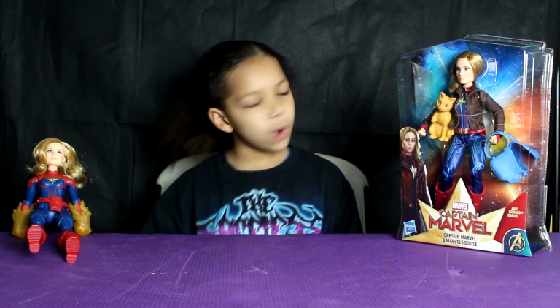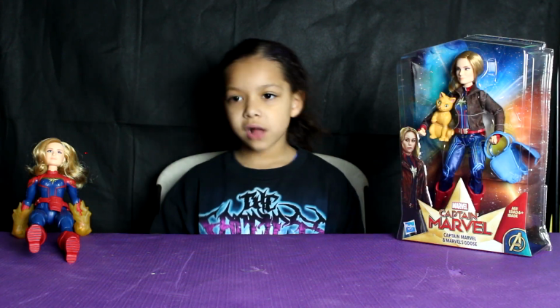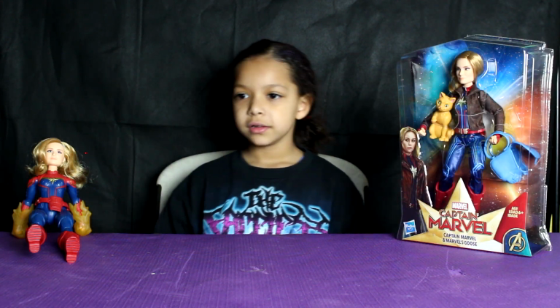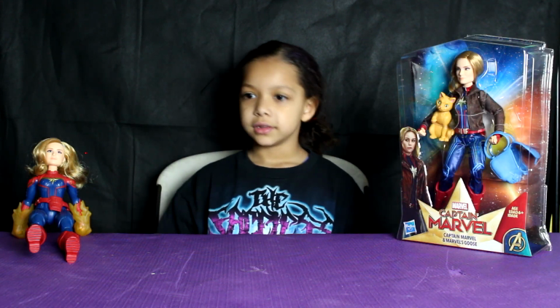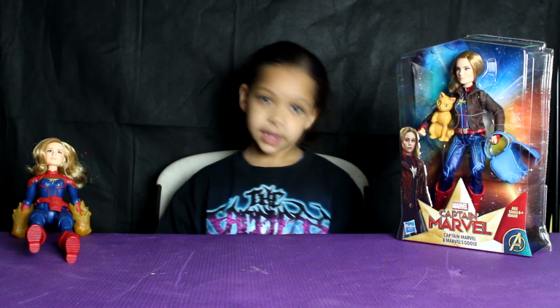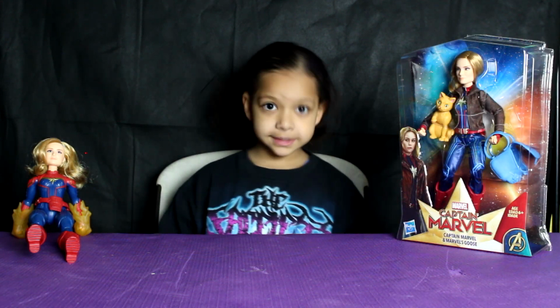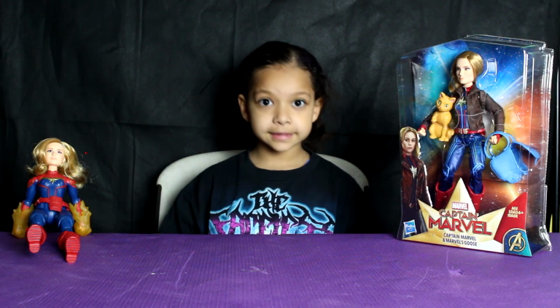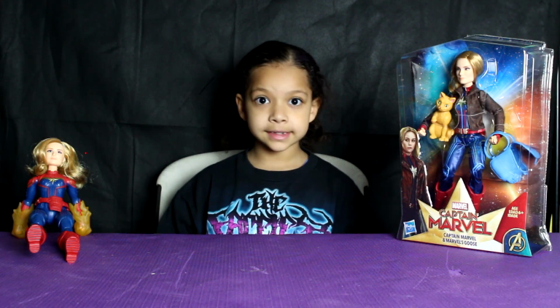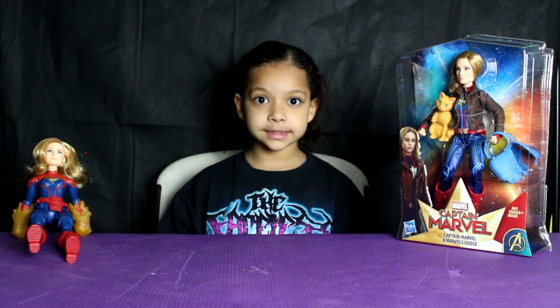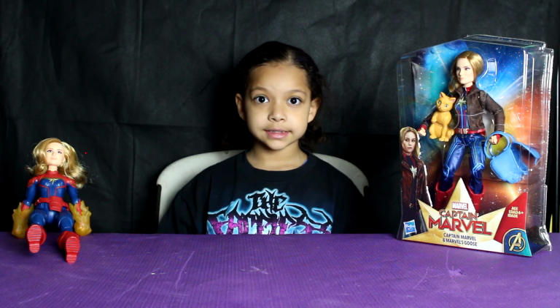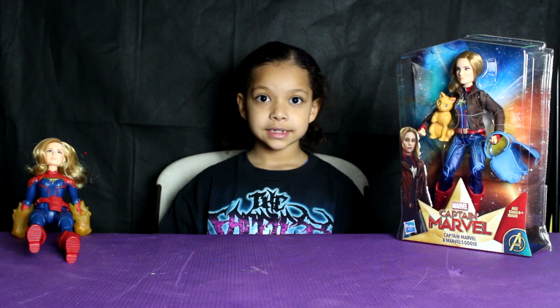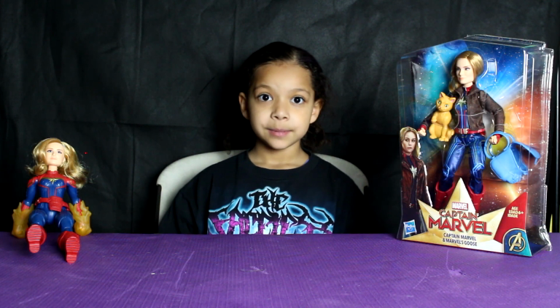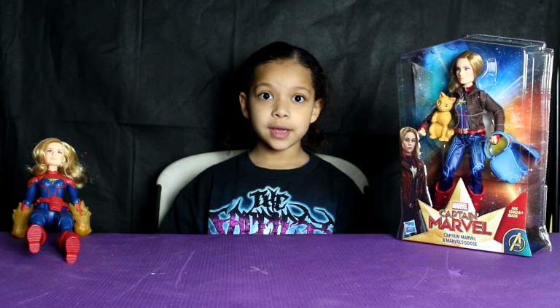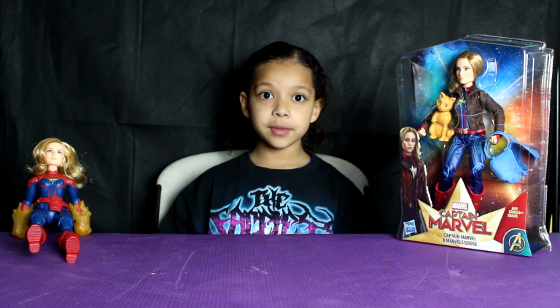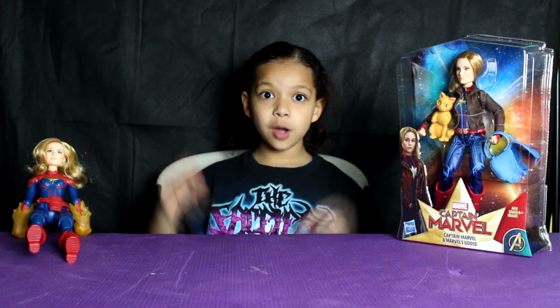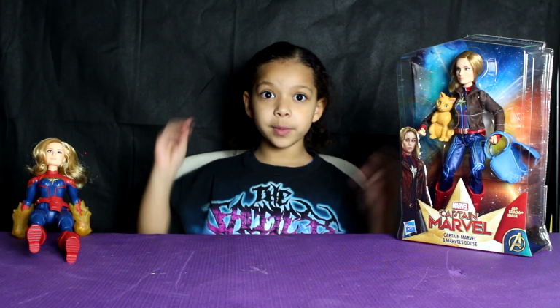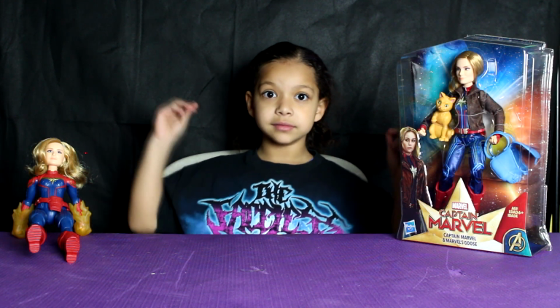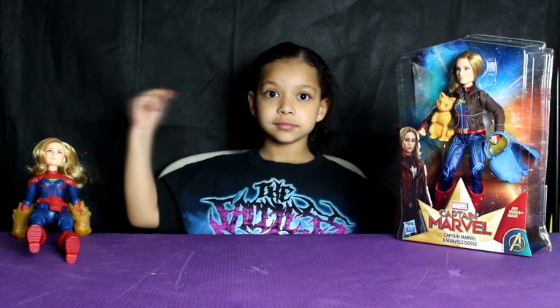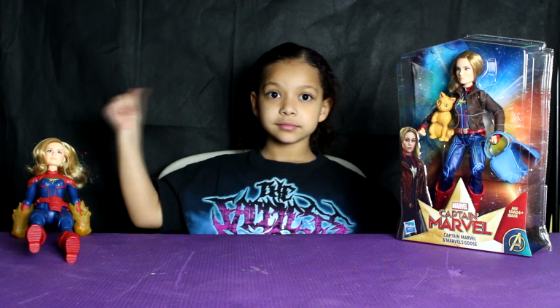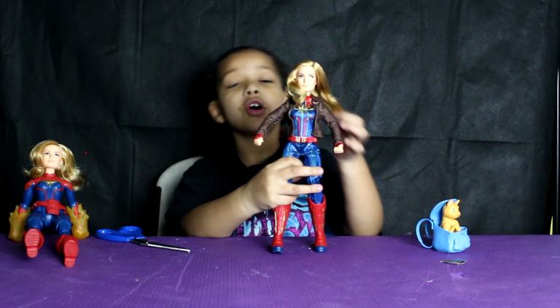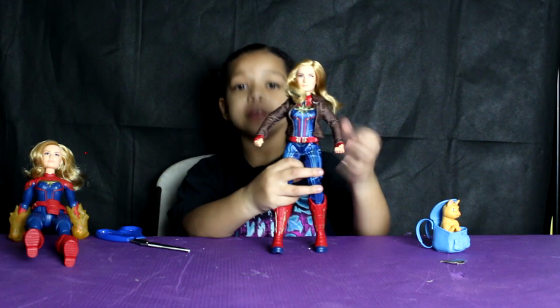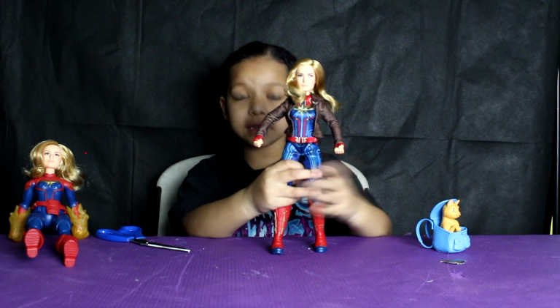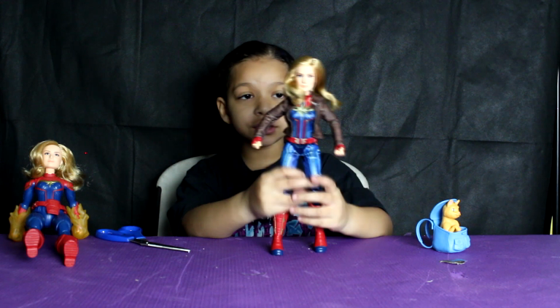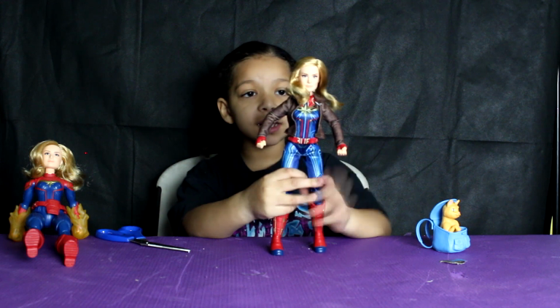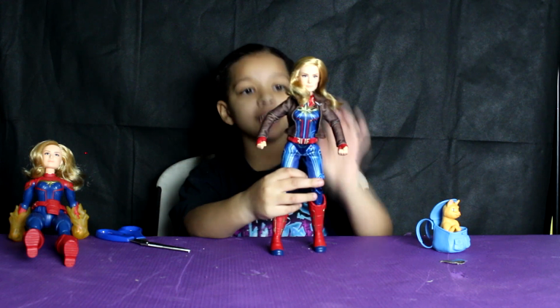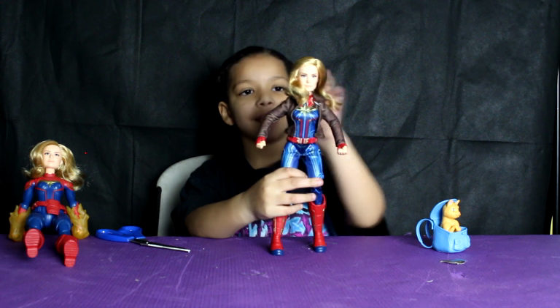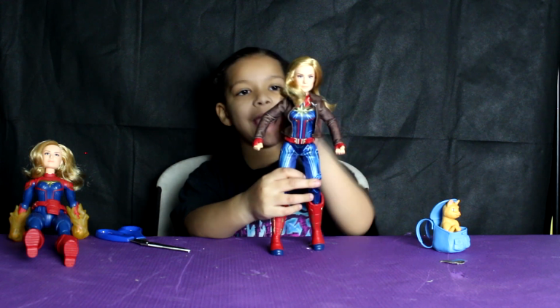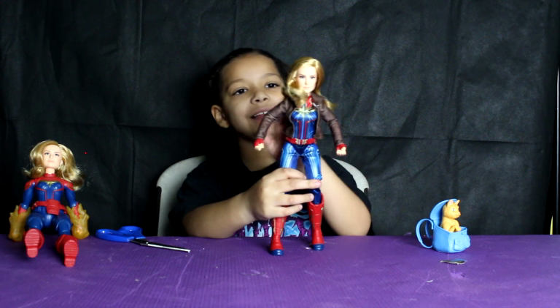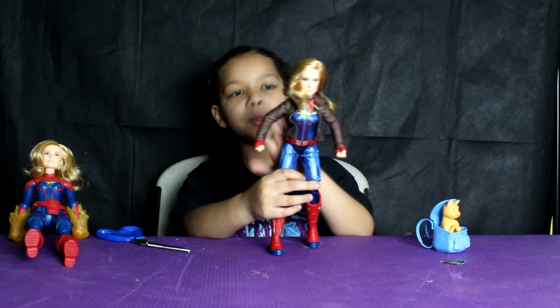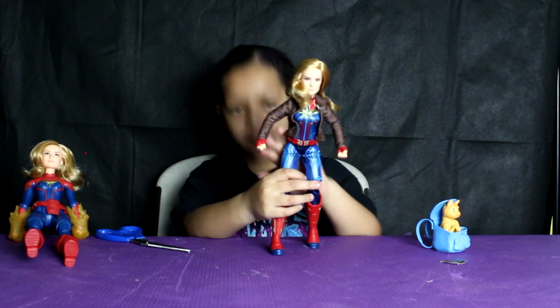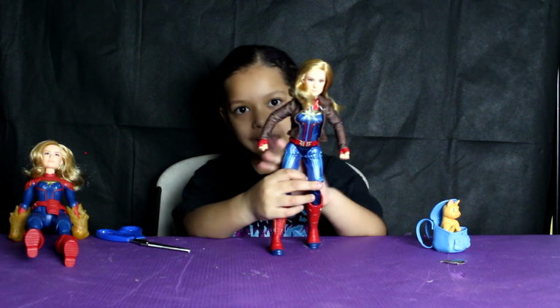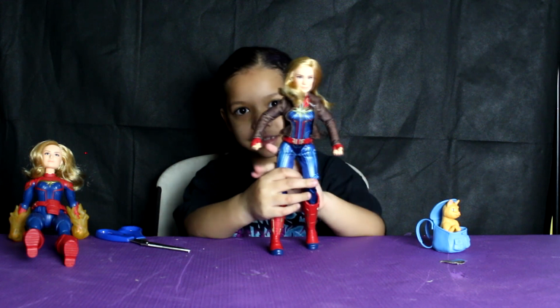Well, let's get this baby open. So here she is at the box.